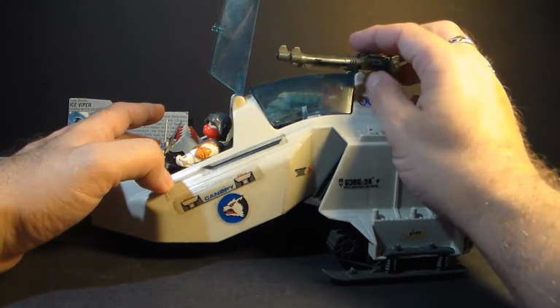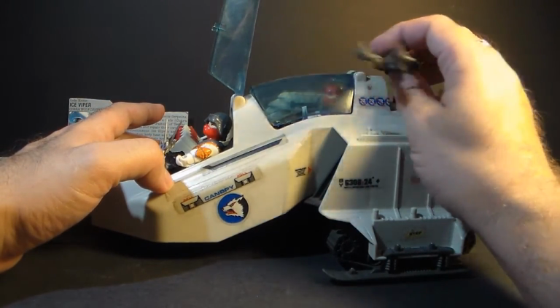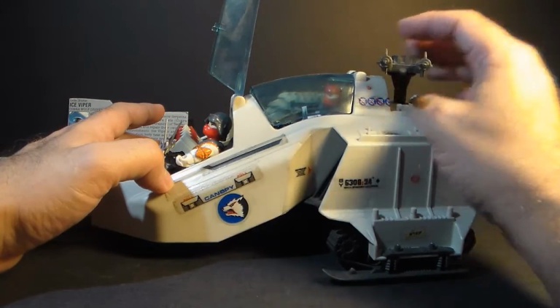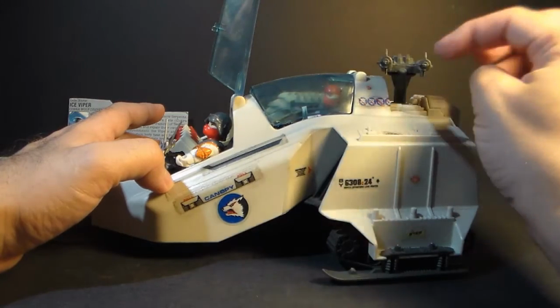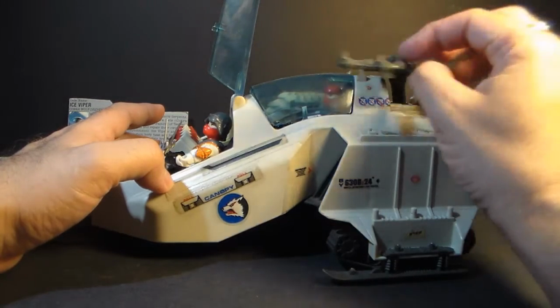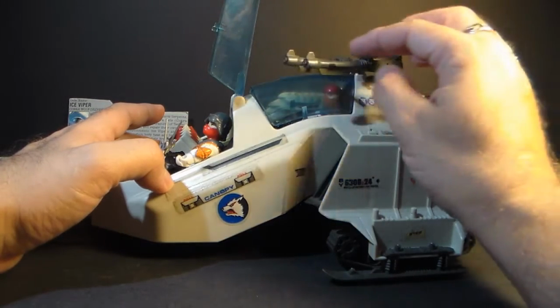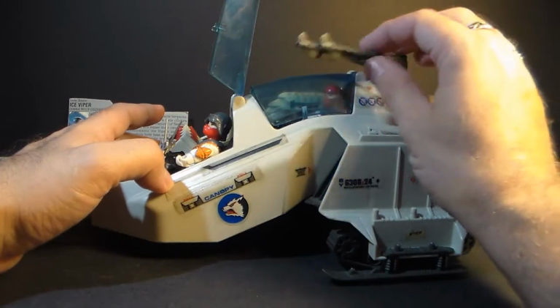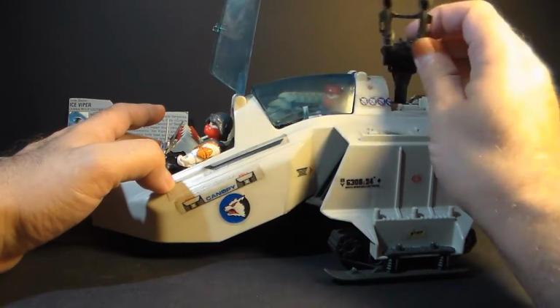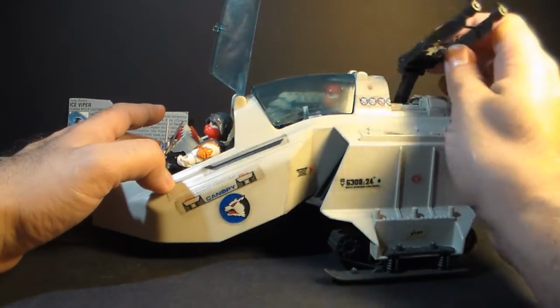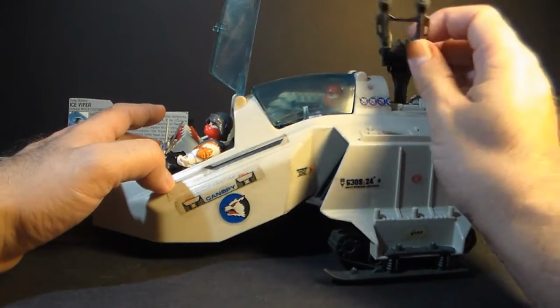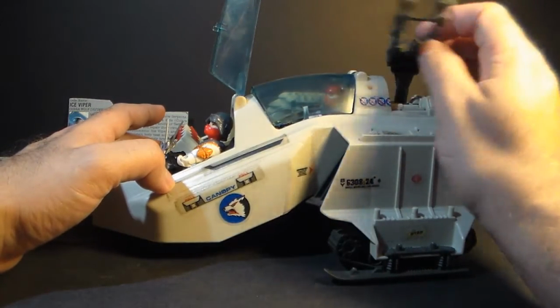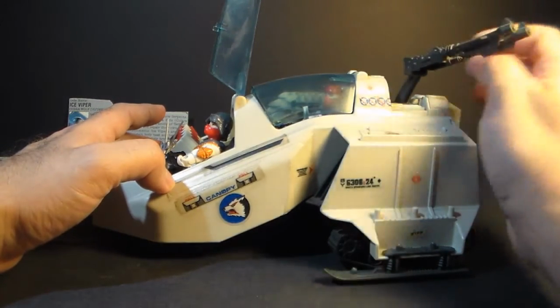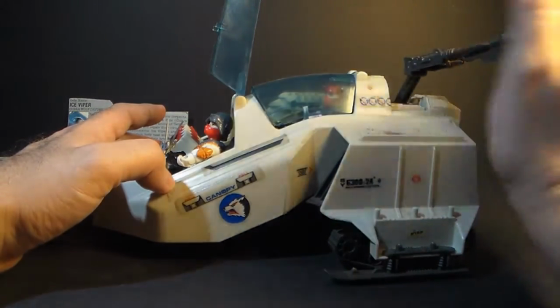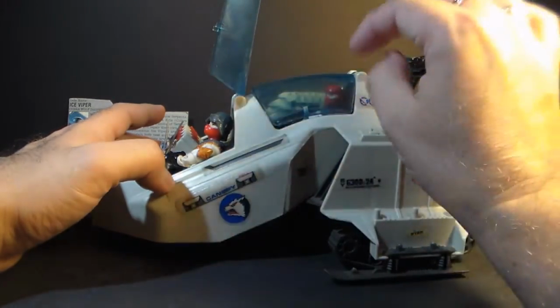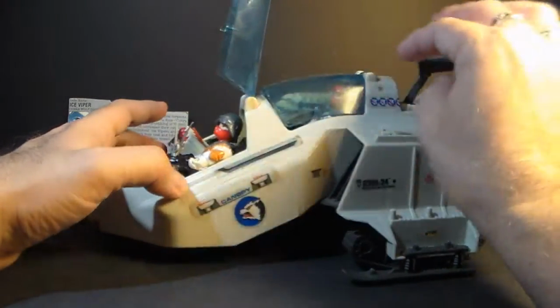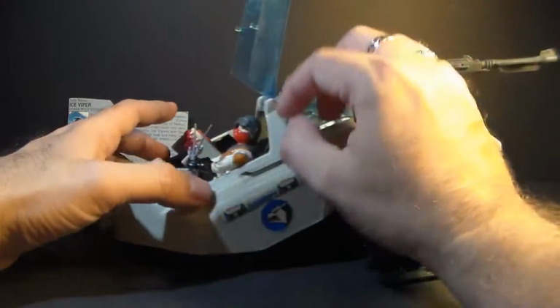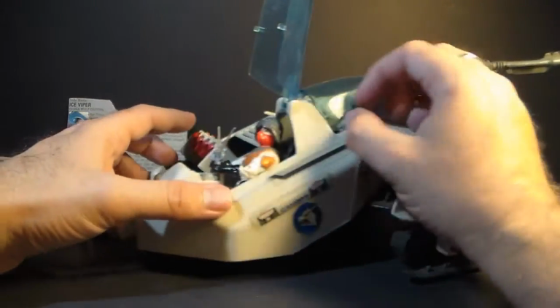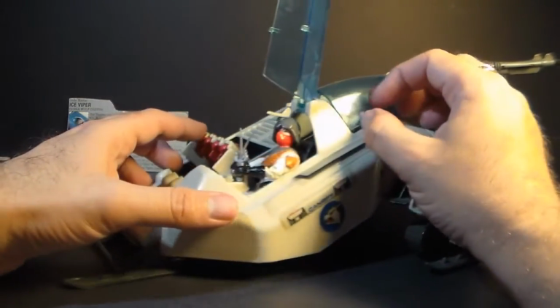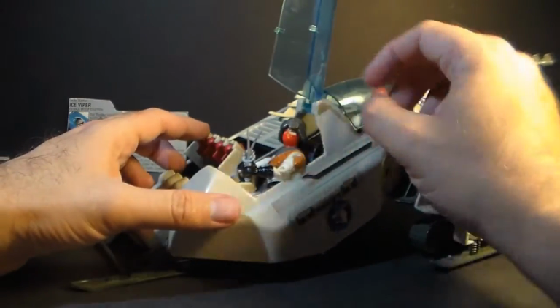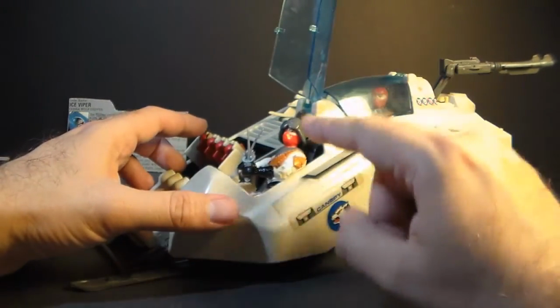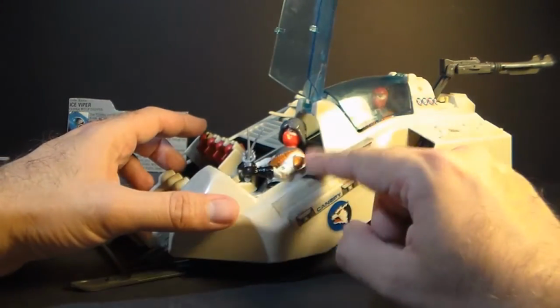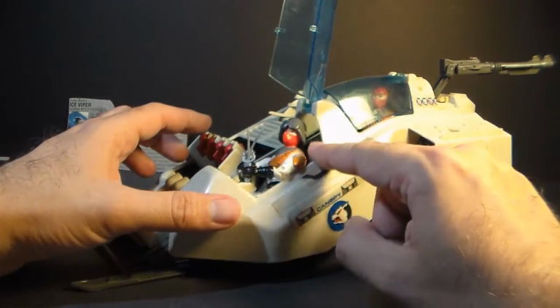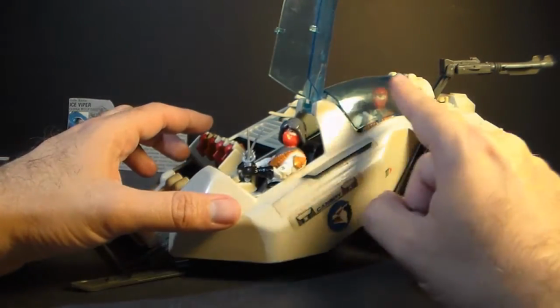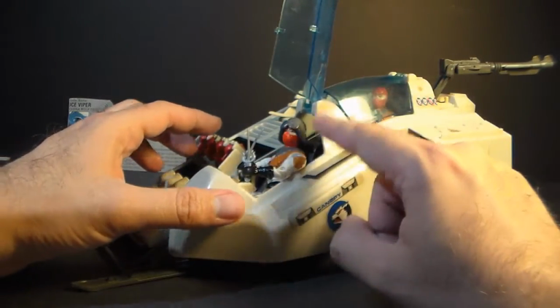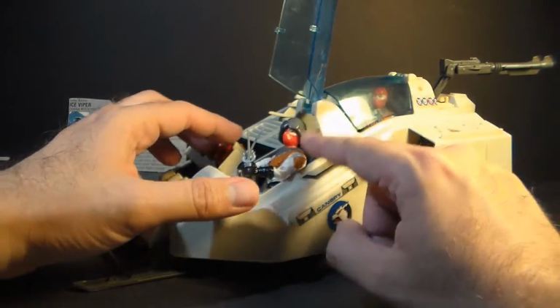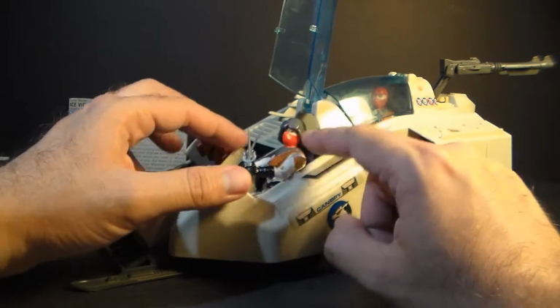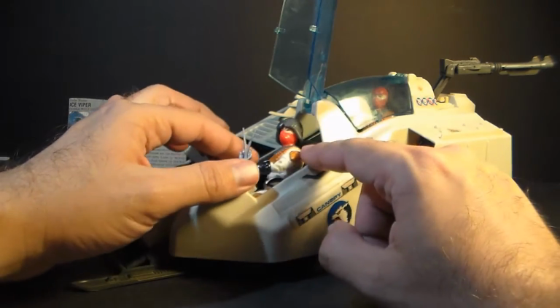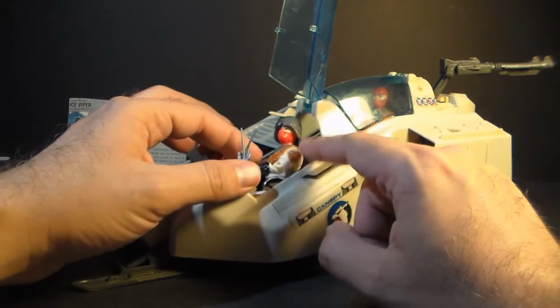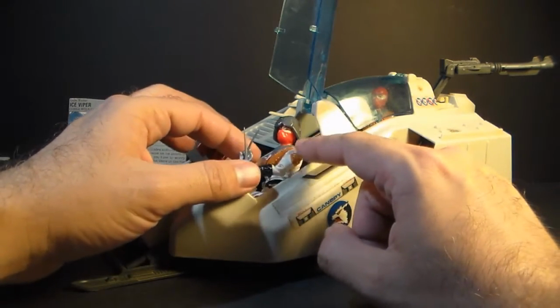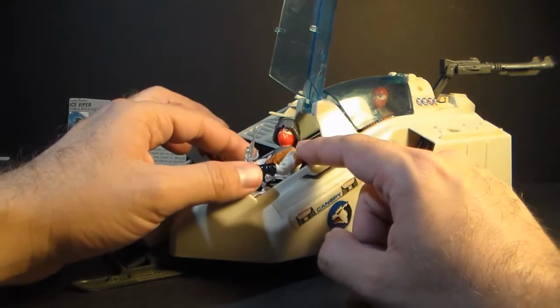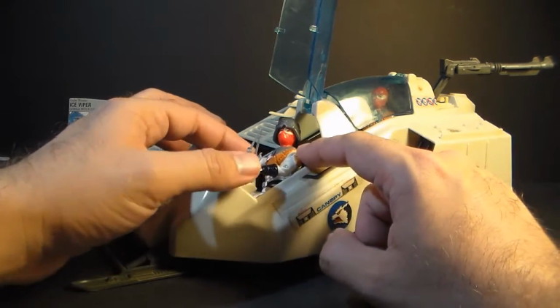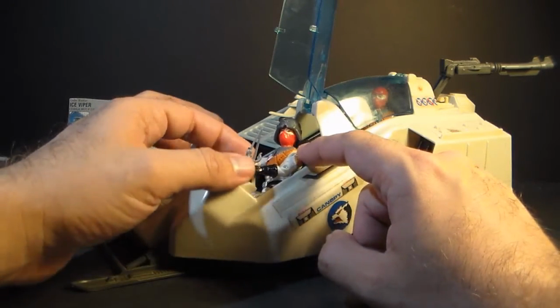The top cannon actually made it better armed than the Snowcat — the Snowcat did not have any comparable cannon like this. It came with a driver, a single driver, the Ice Viper.